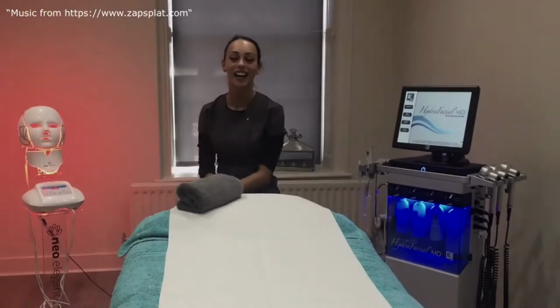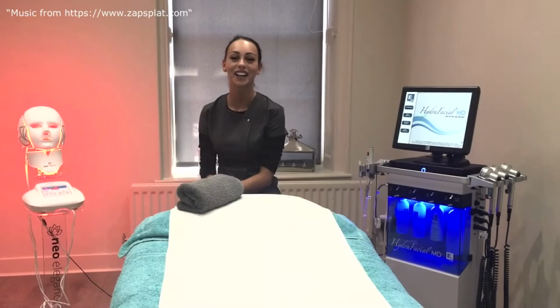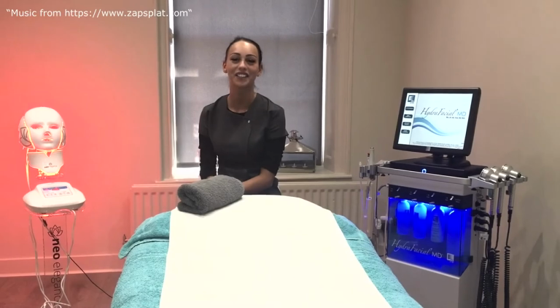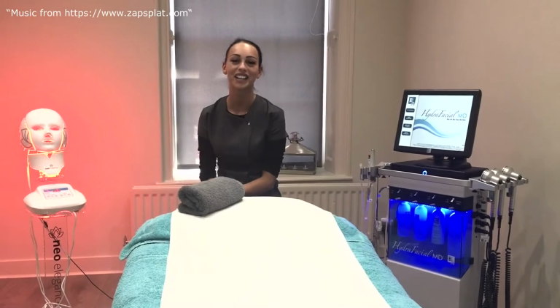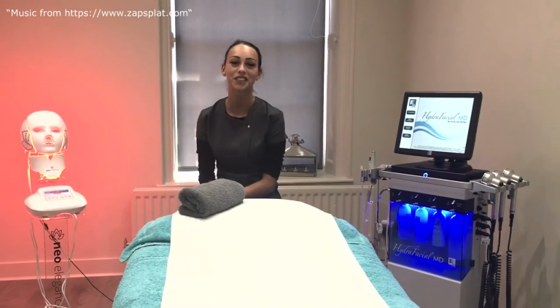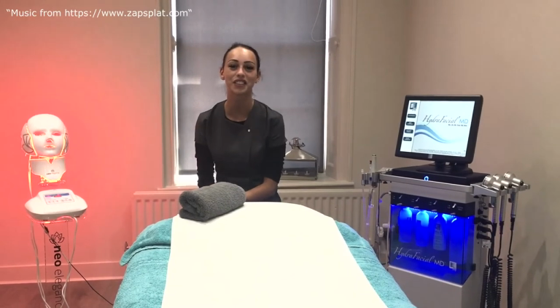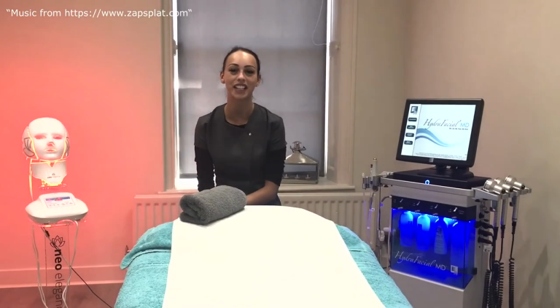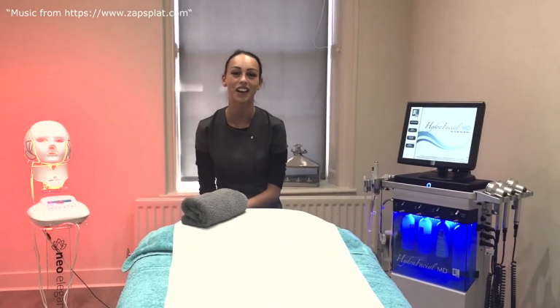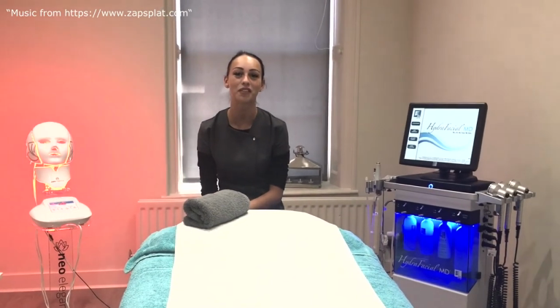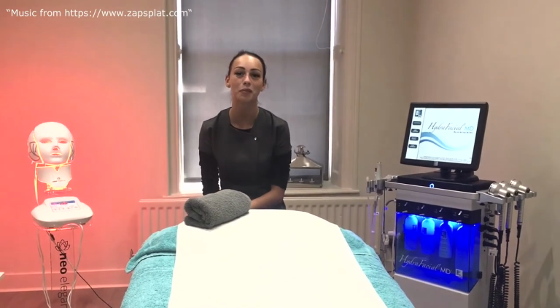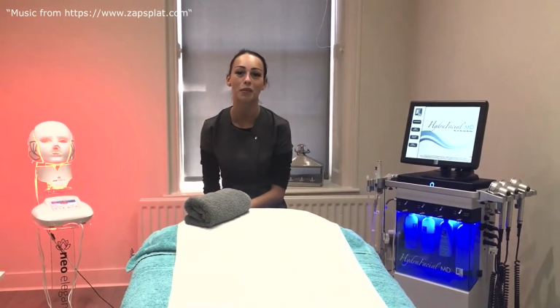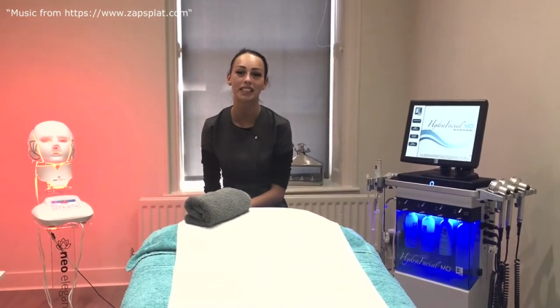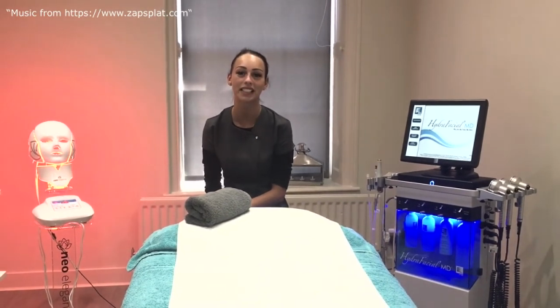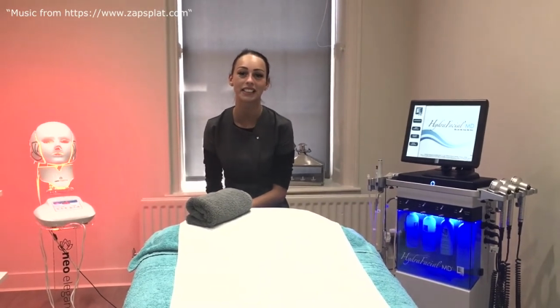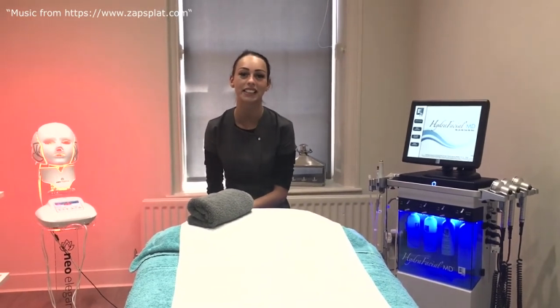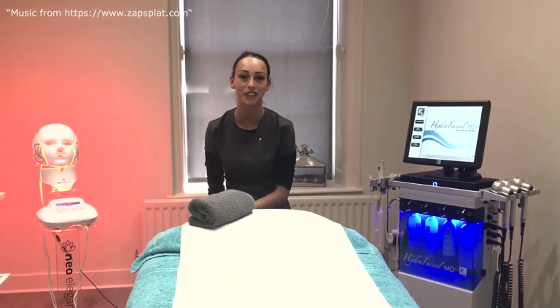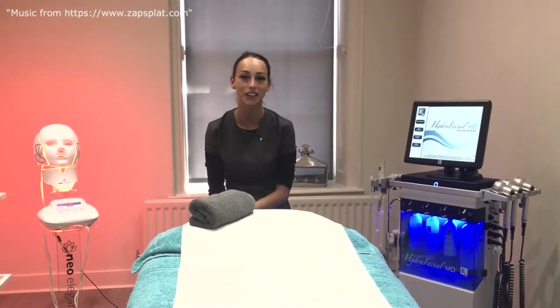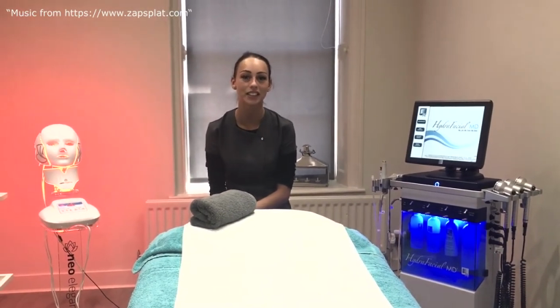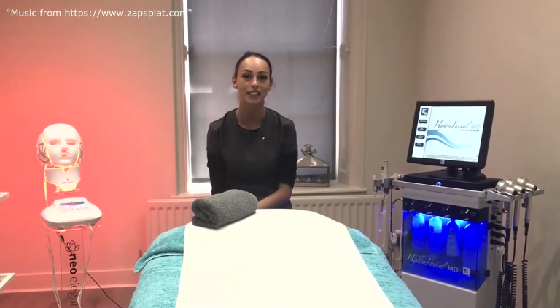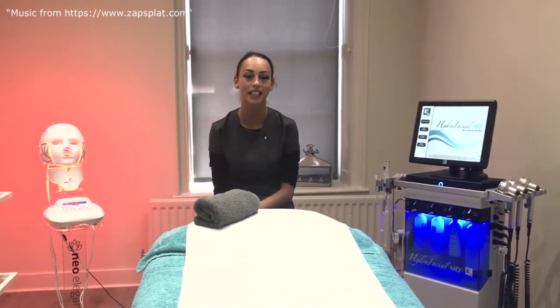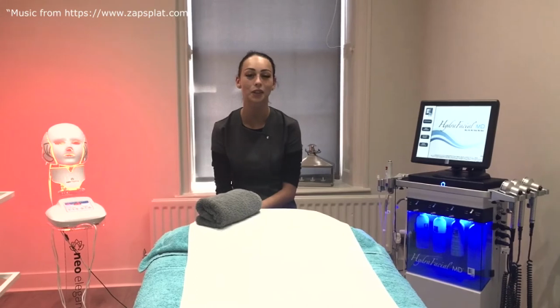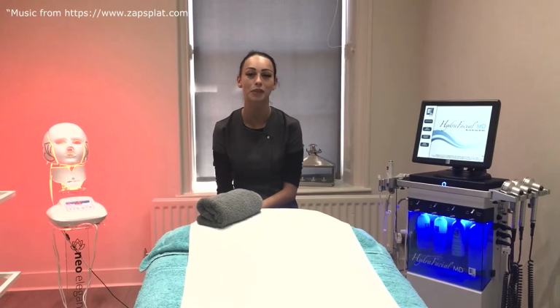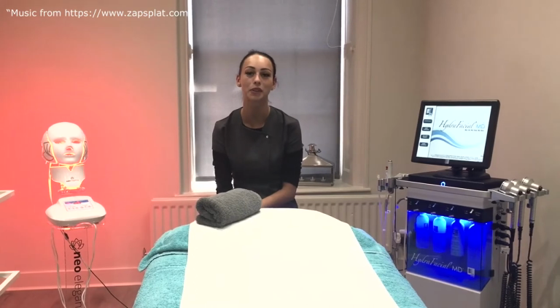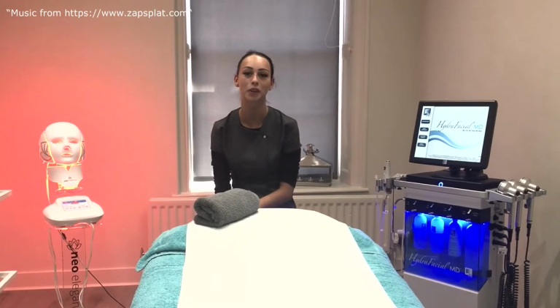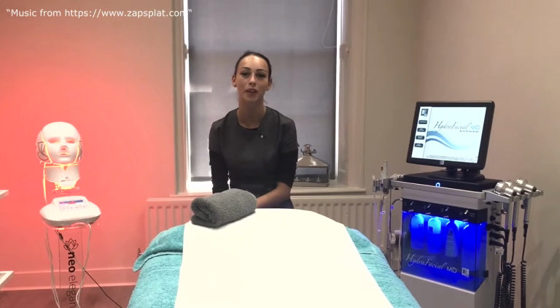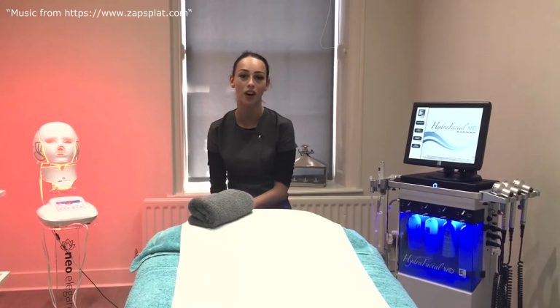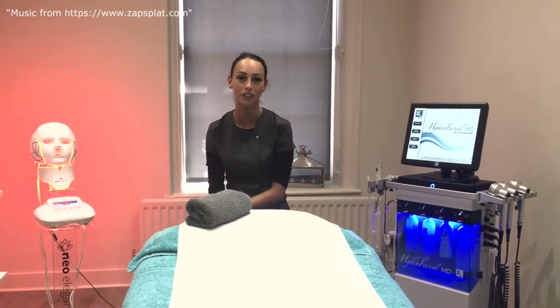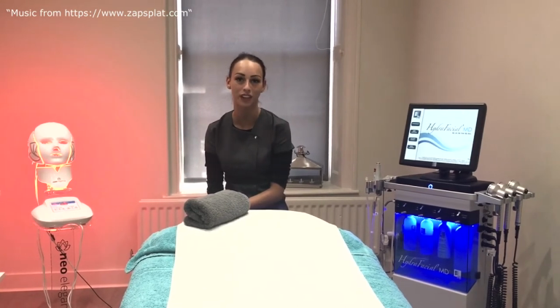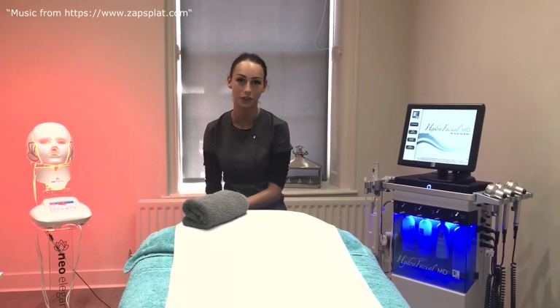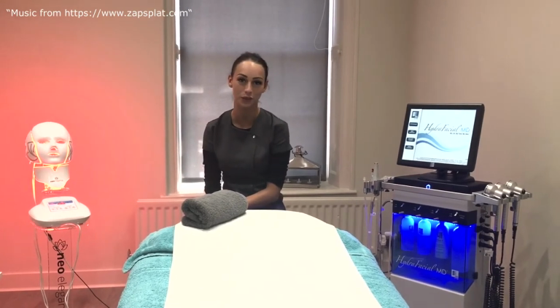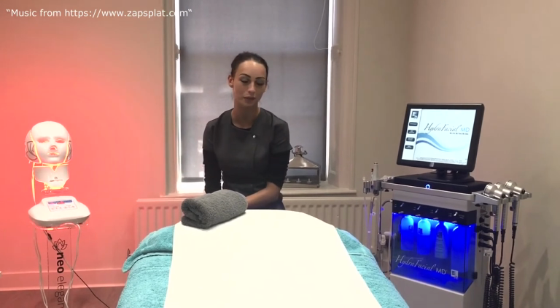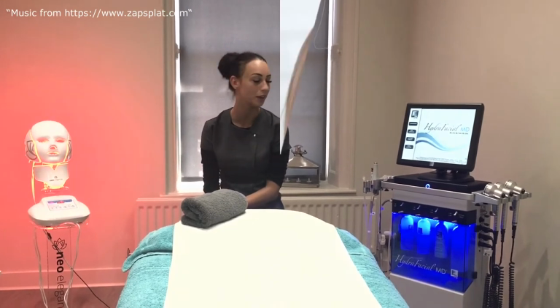Hello, my name's Georgina. I'm from Prime Aesthetics in Seveno. Today I'm going to be talking about the Hydrofacial Treatment.